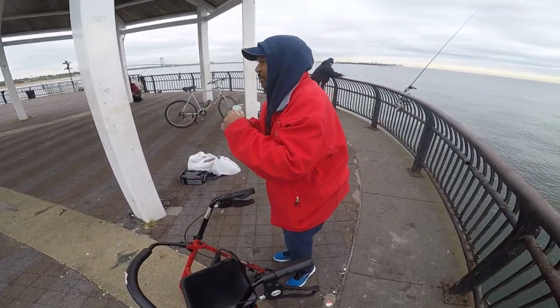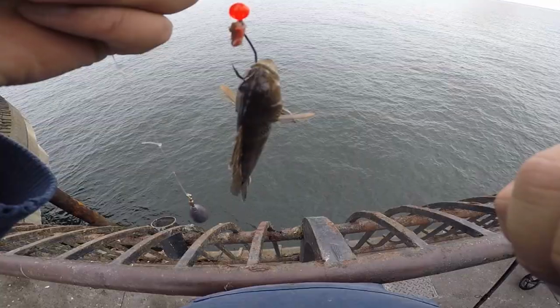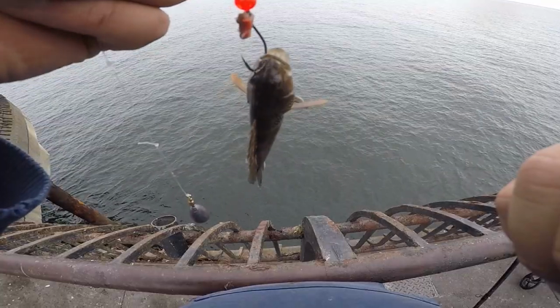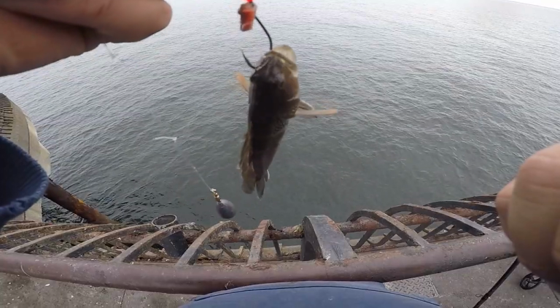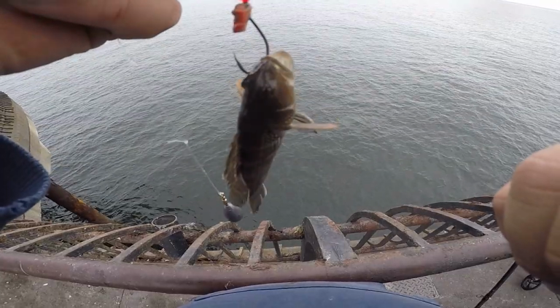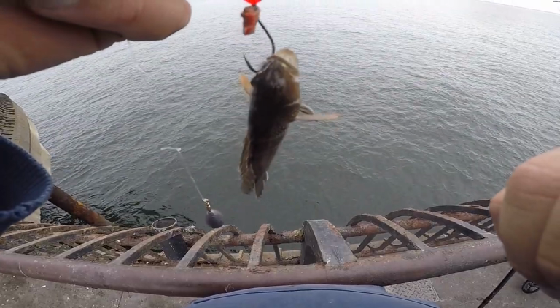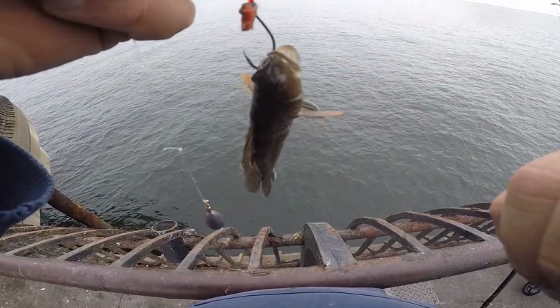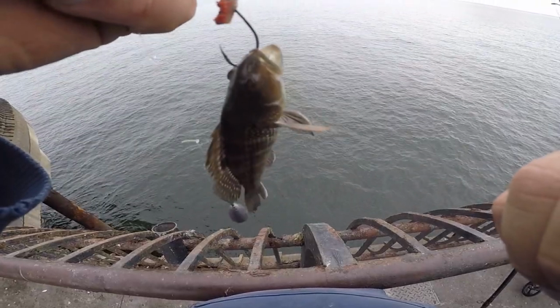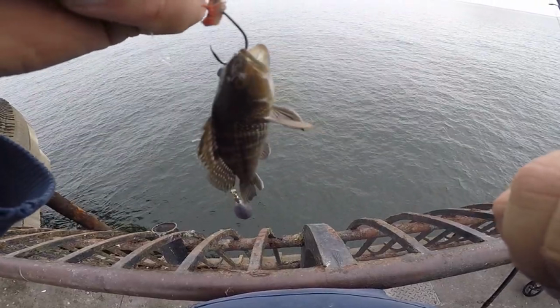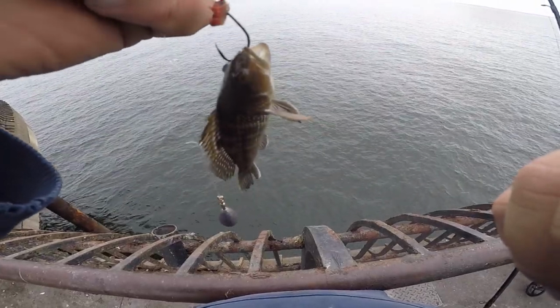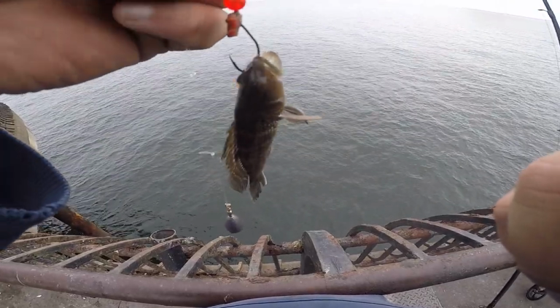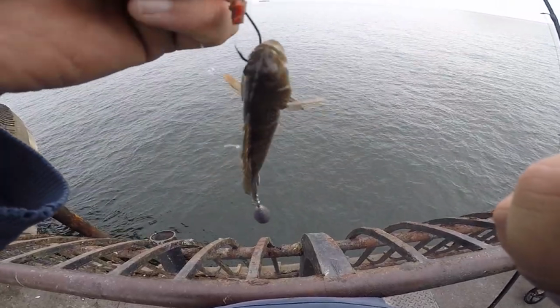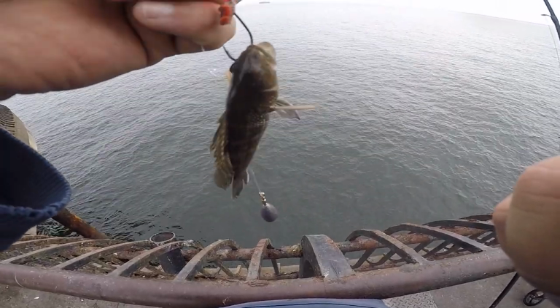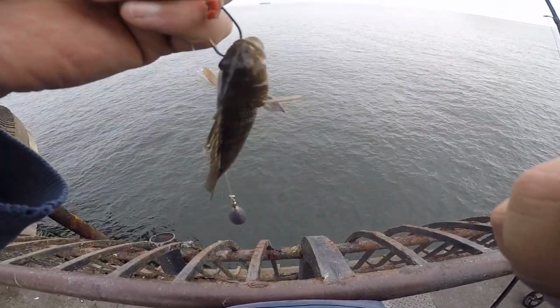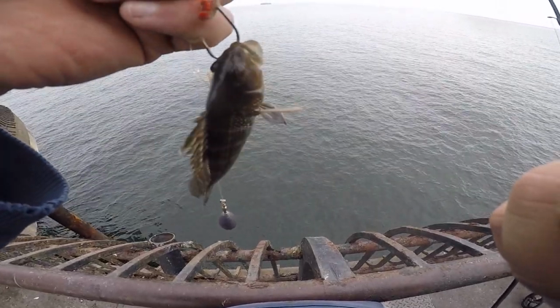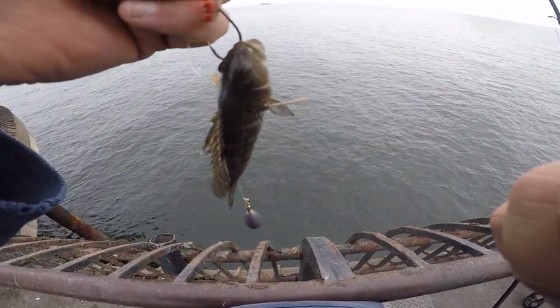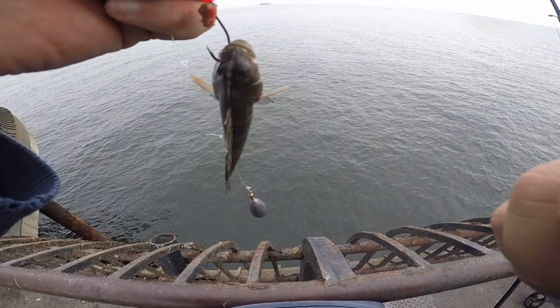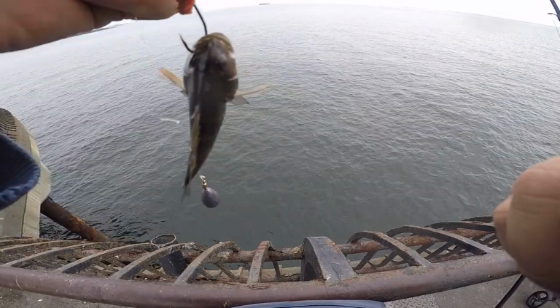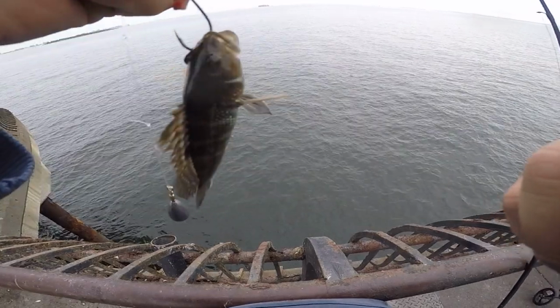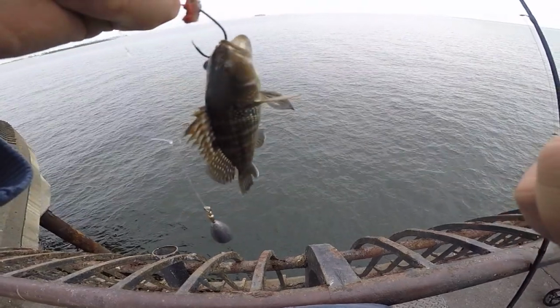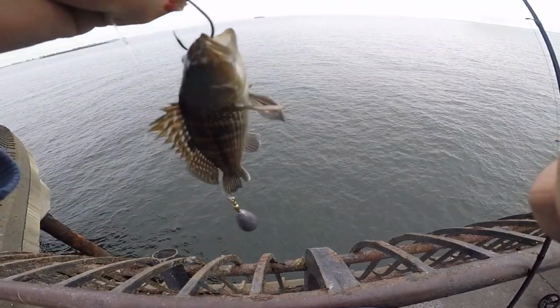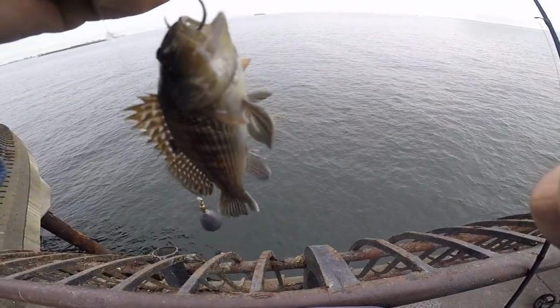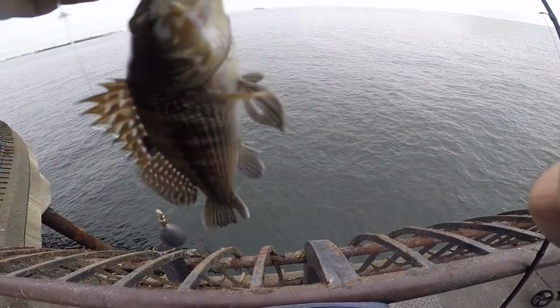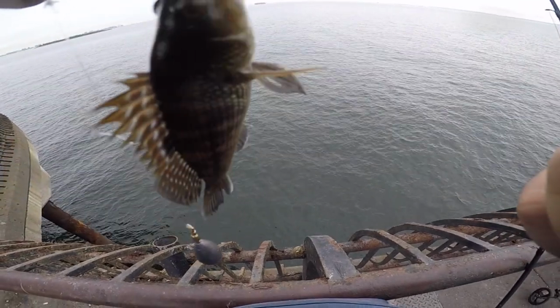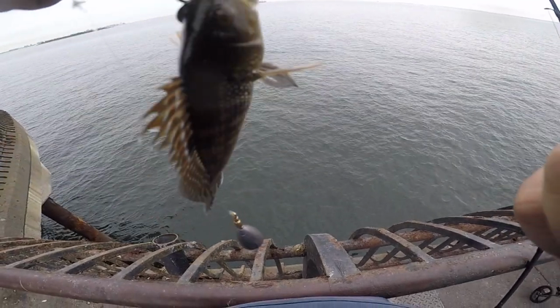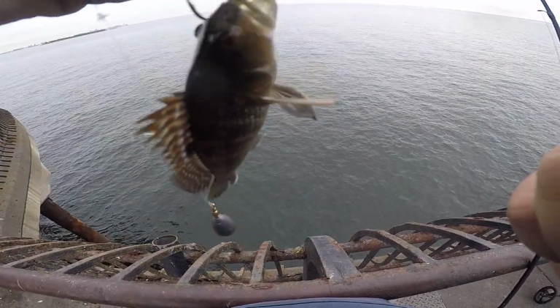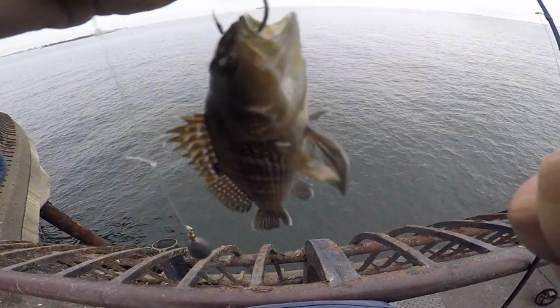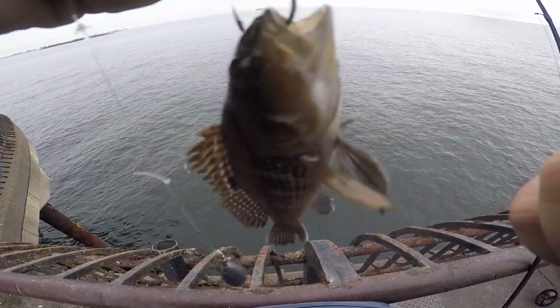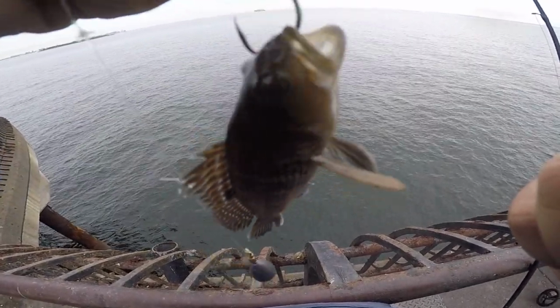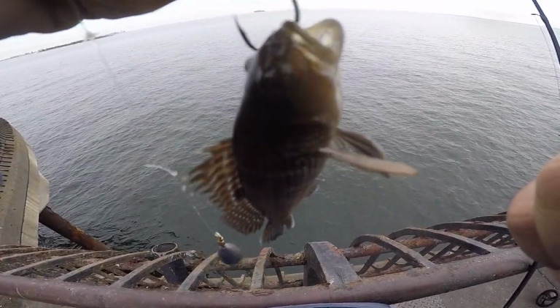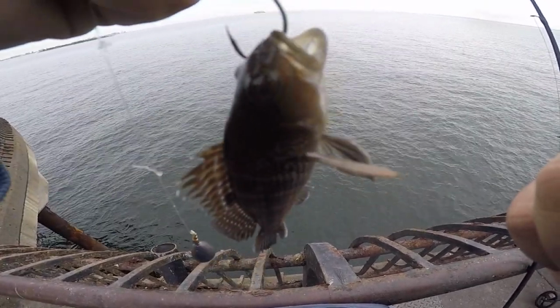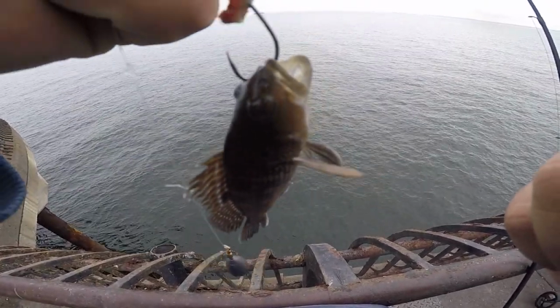I just caught the smallest sea bass ever, man. That's a tiny sea bass.